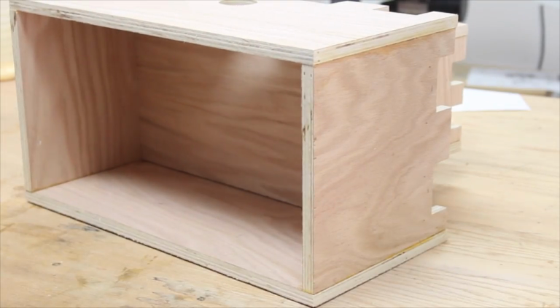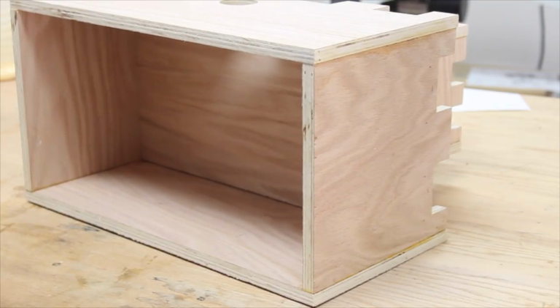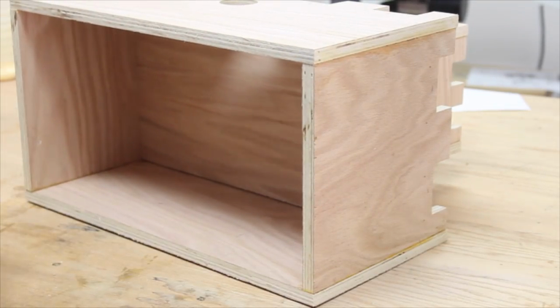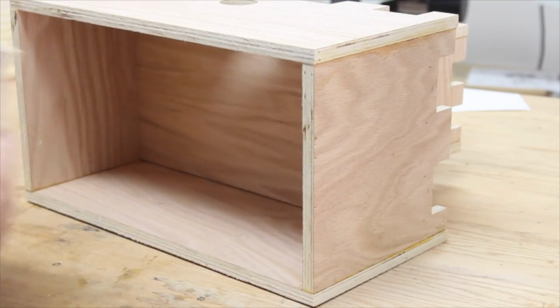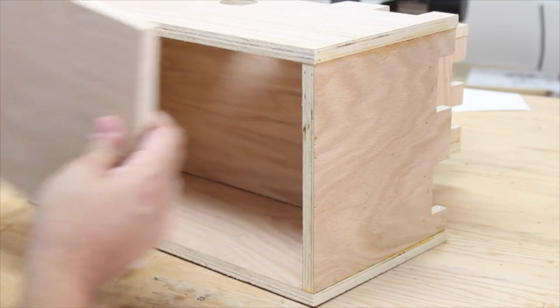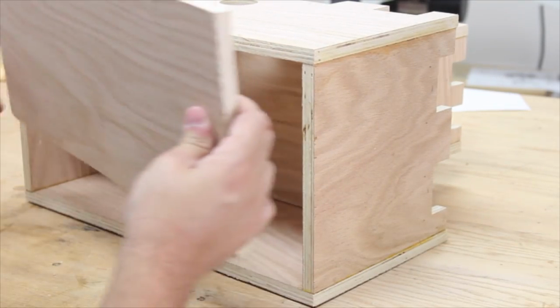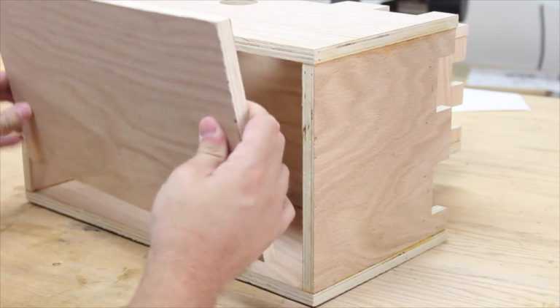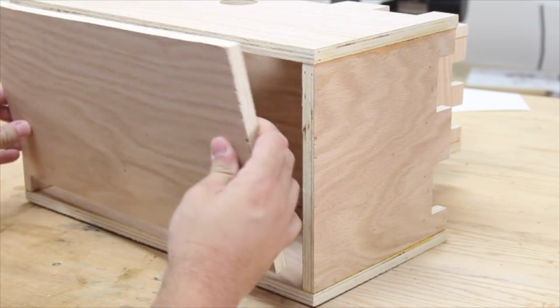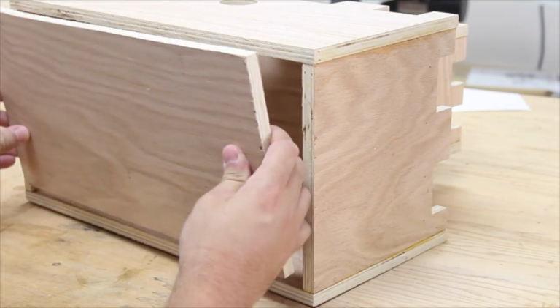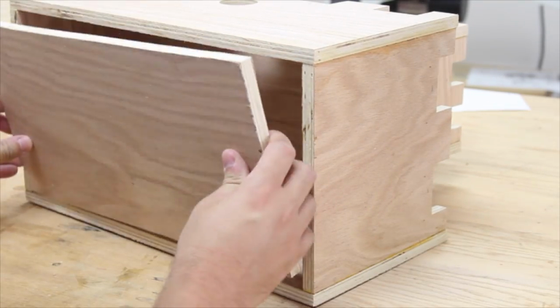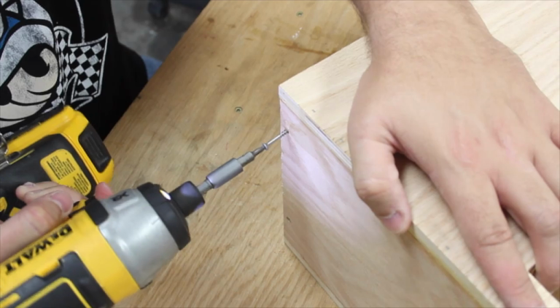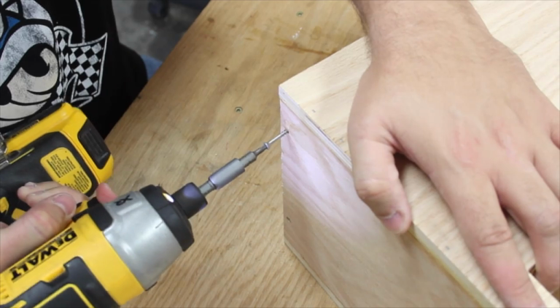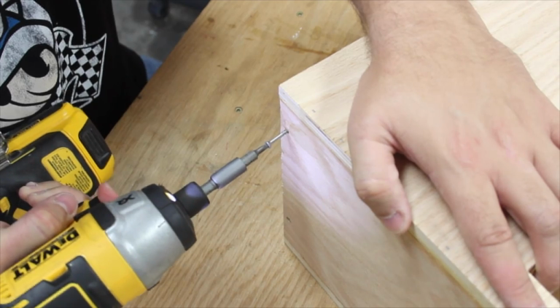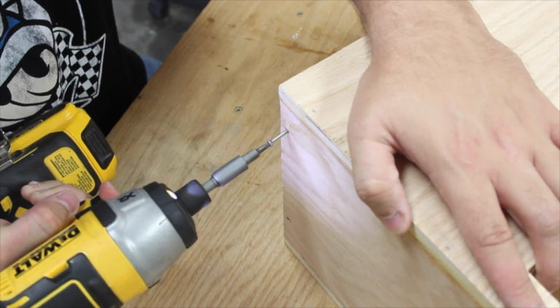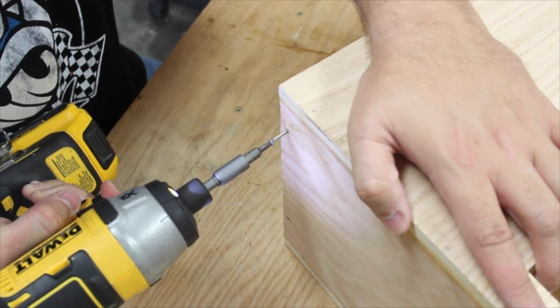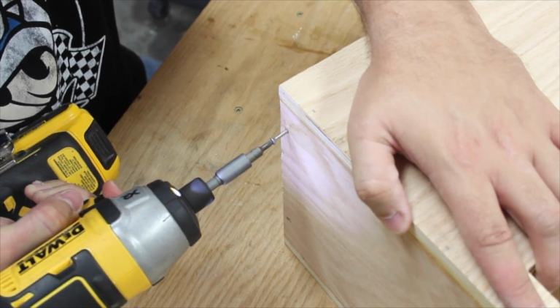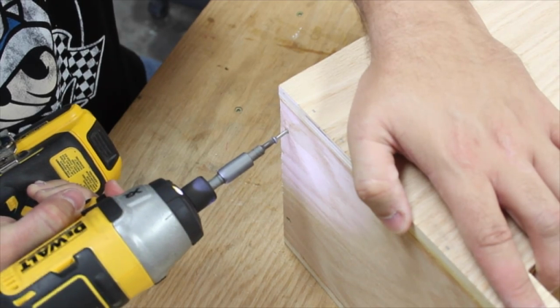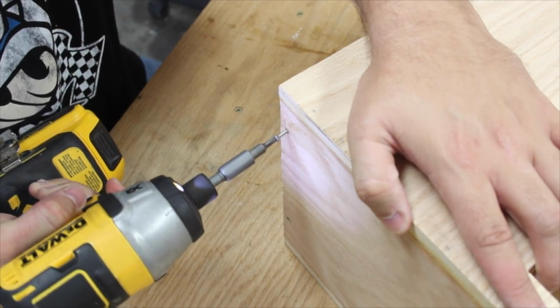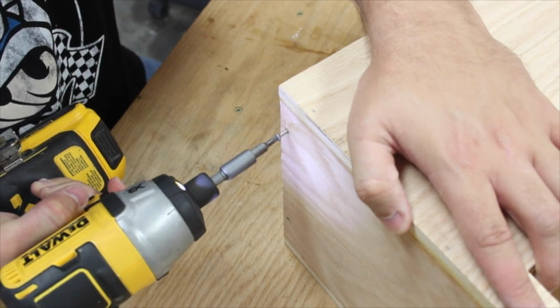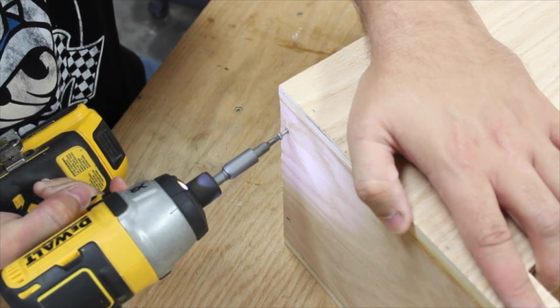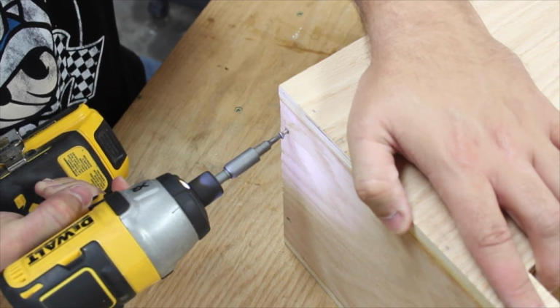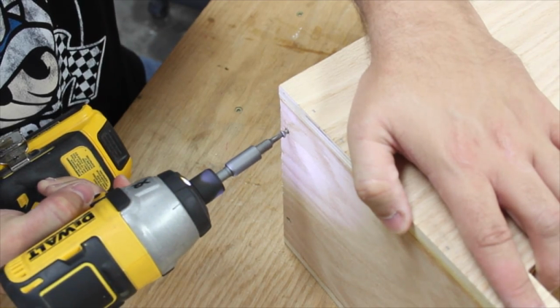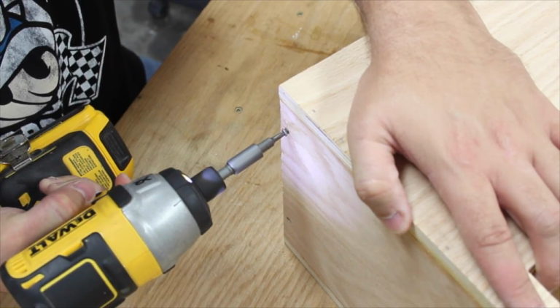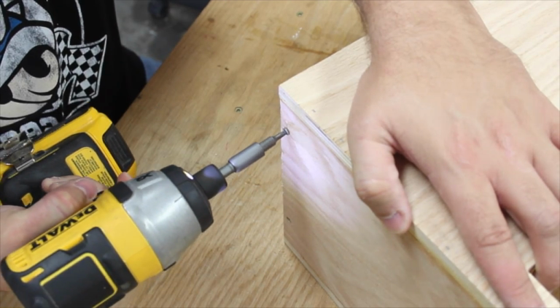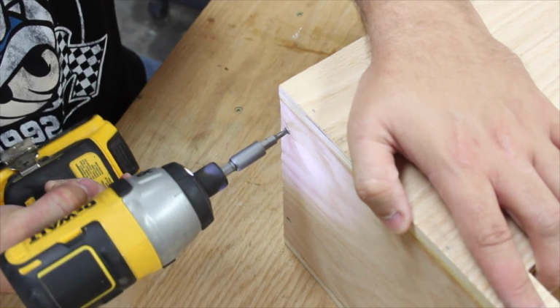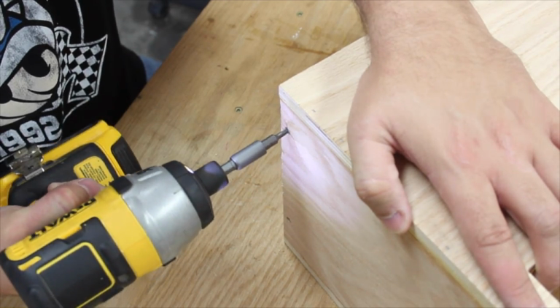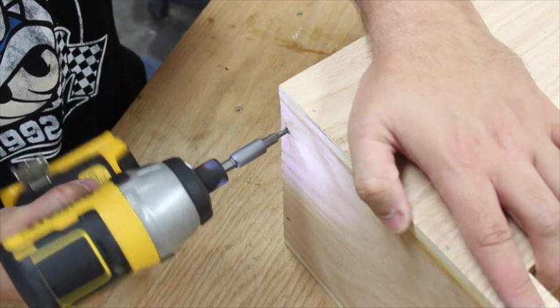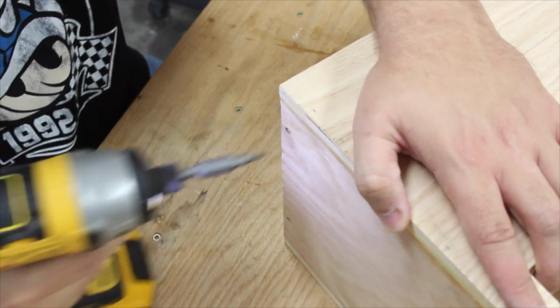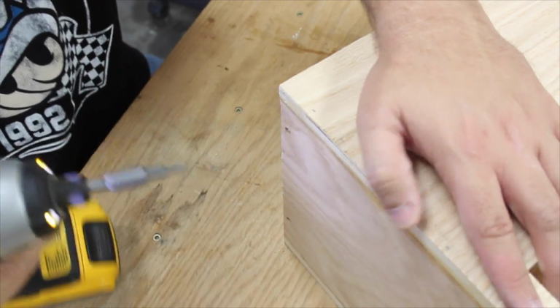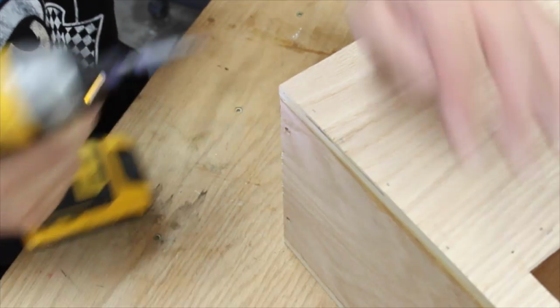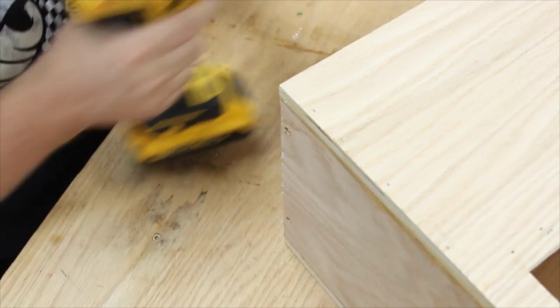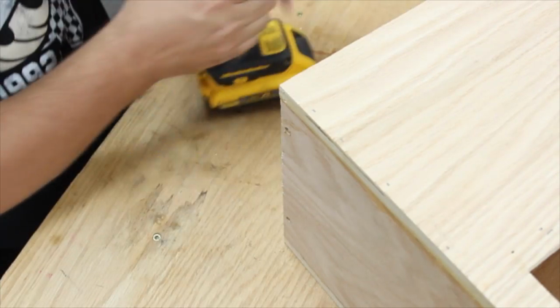I decided to secure the bottom using screws so I'd have easy access to clean the birdhouse each season to get it ready for new tenants.